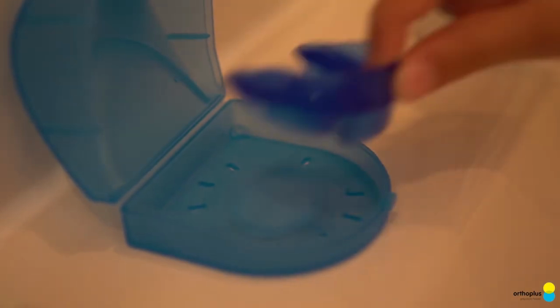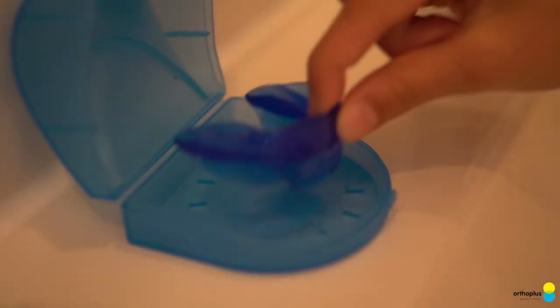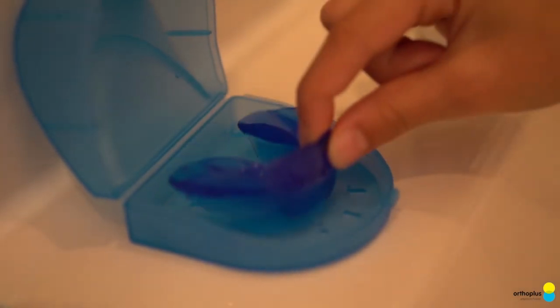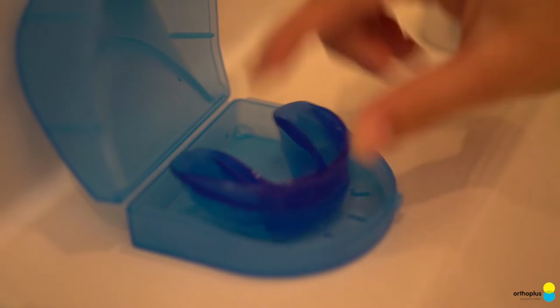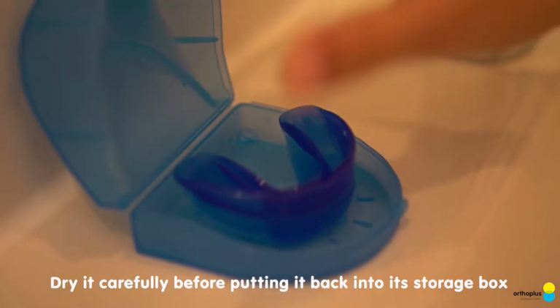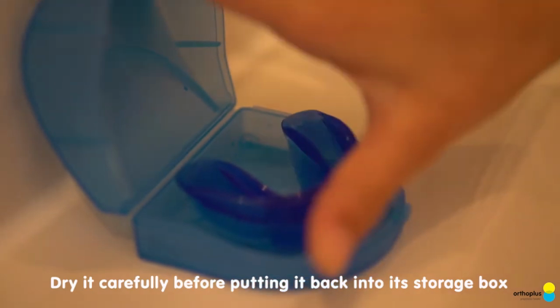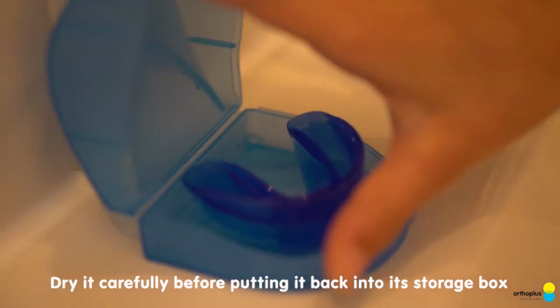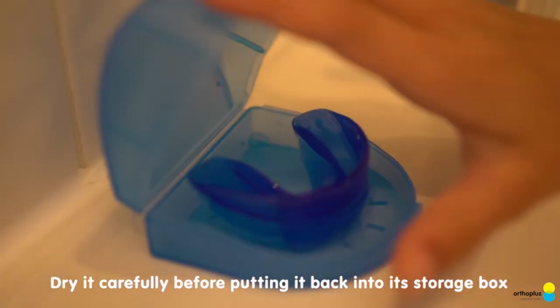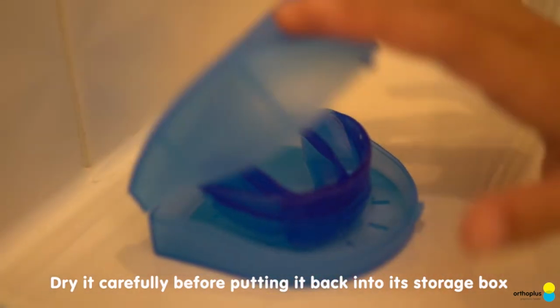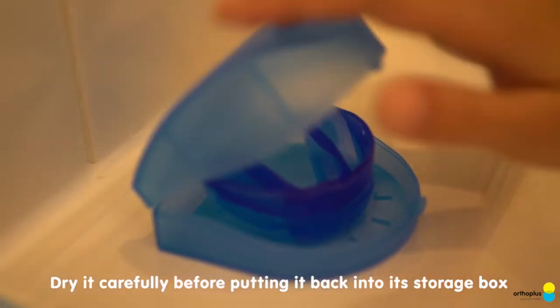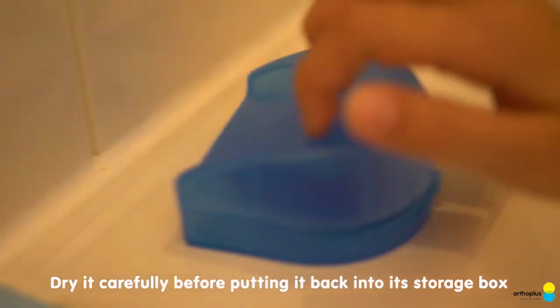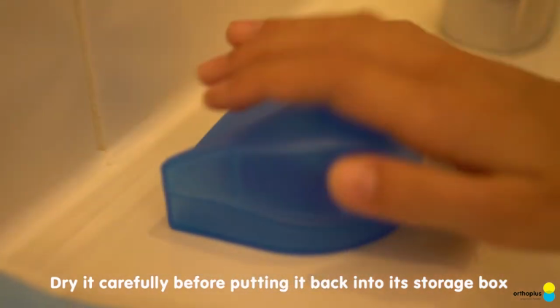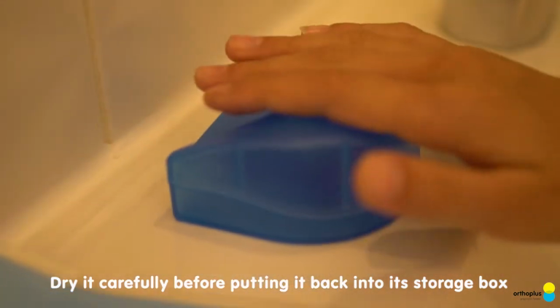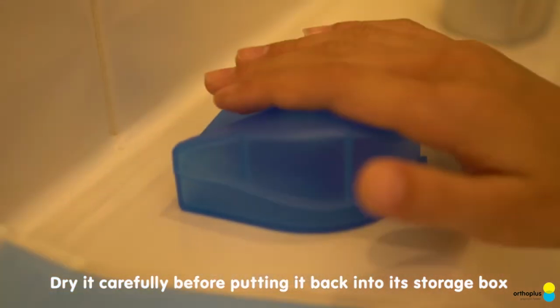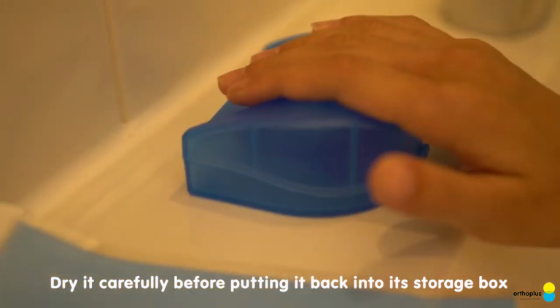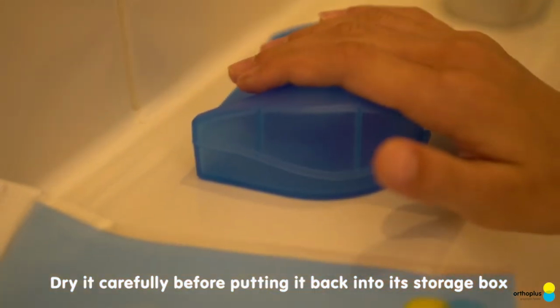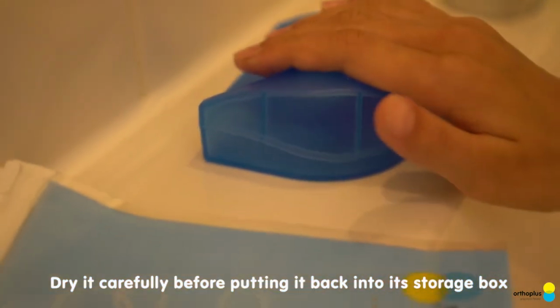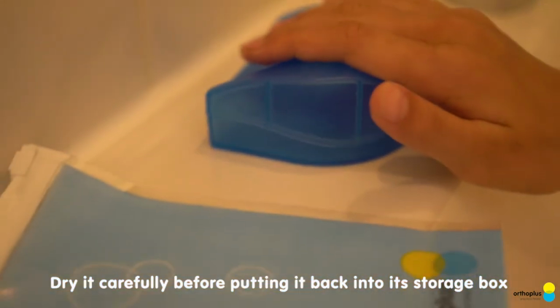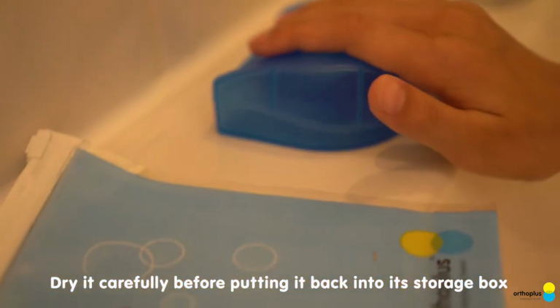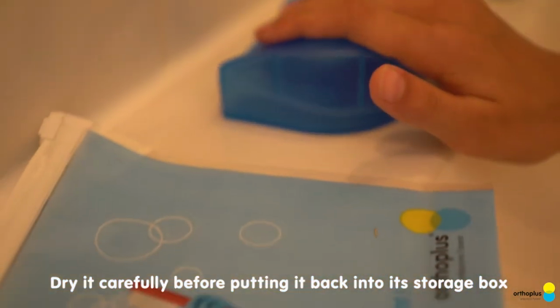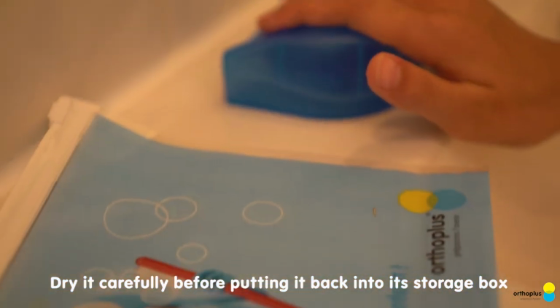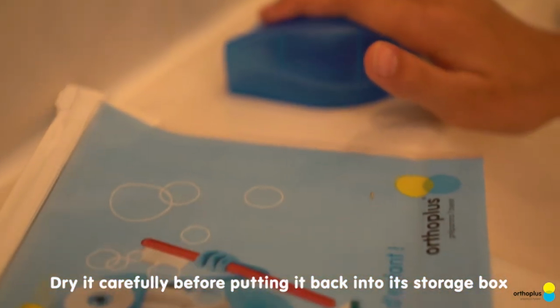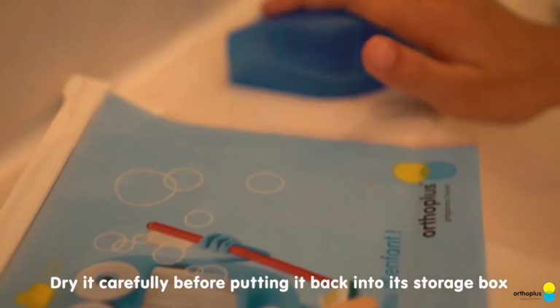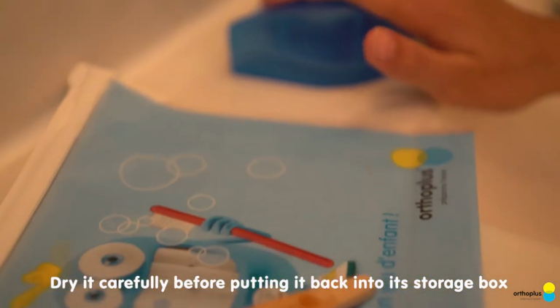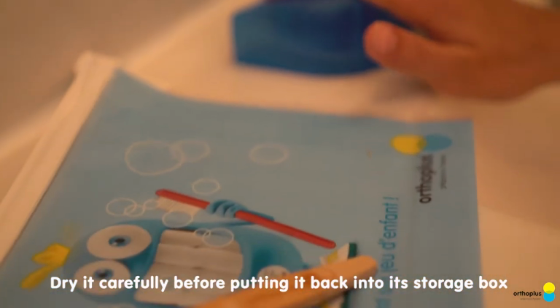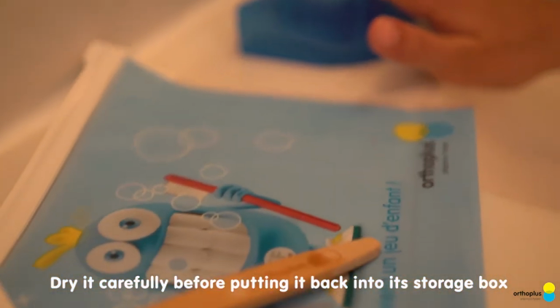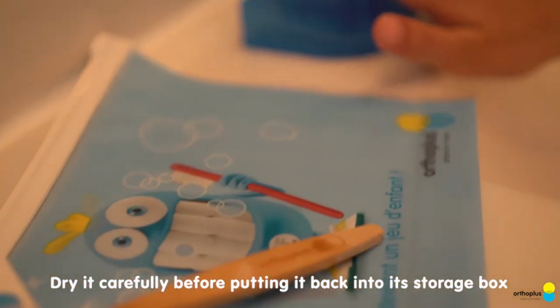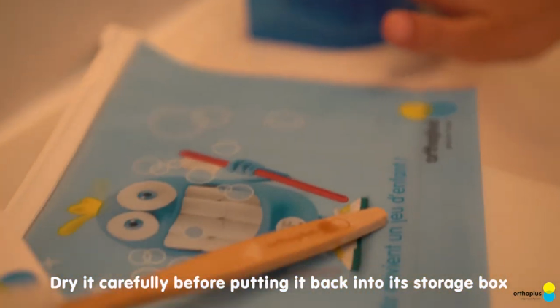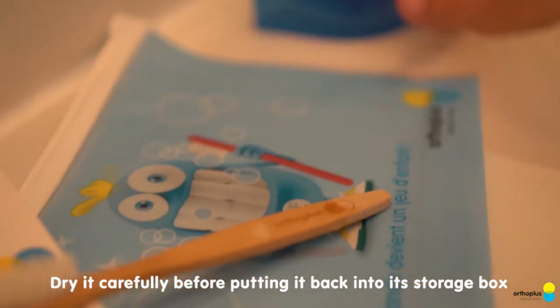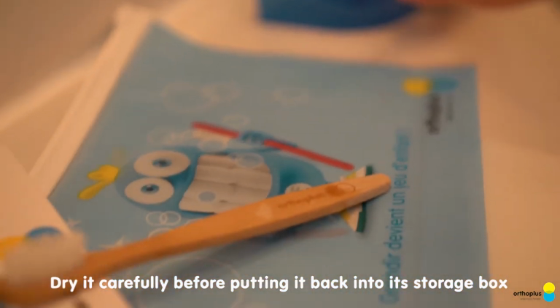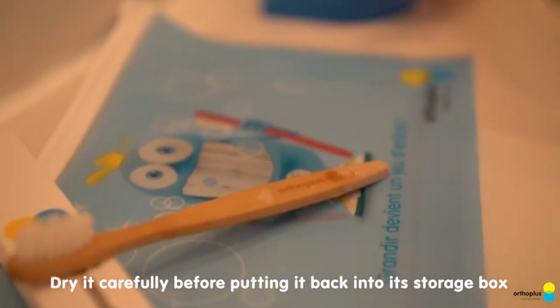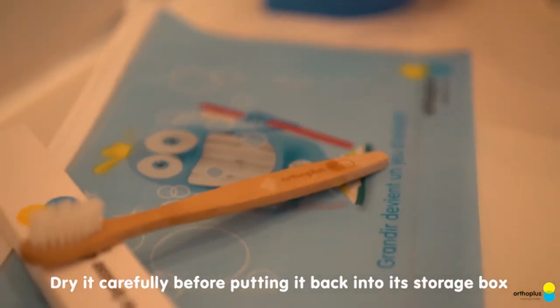Dry it carefully before putting it back into its storage box.